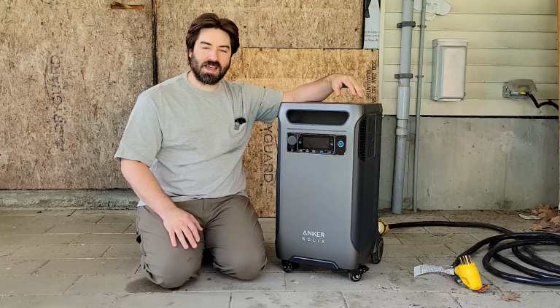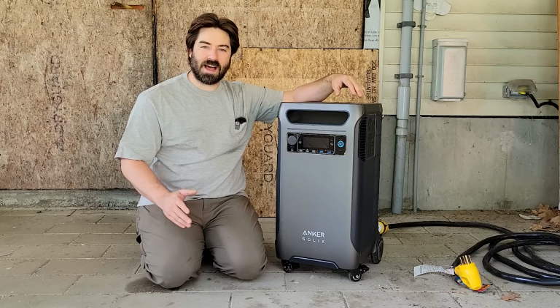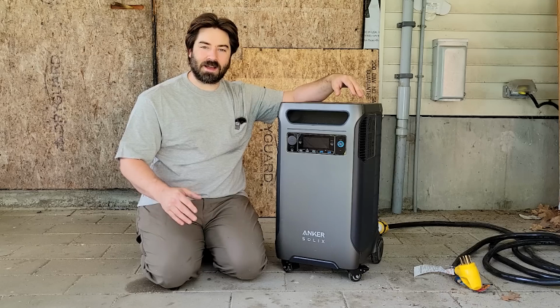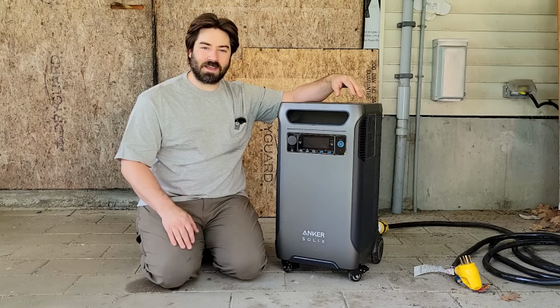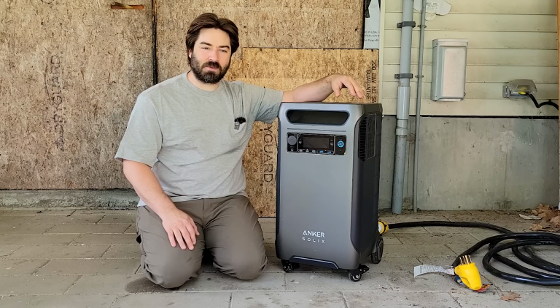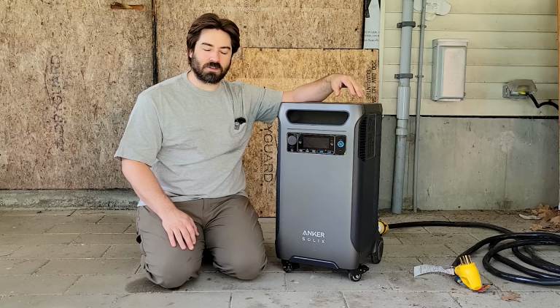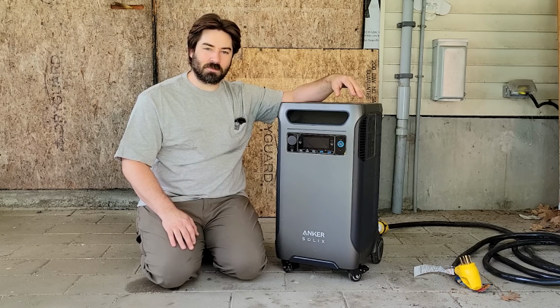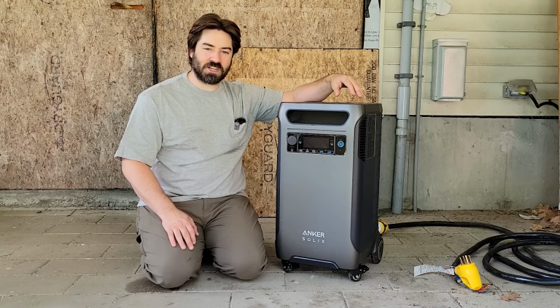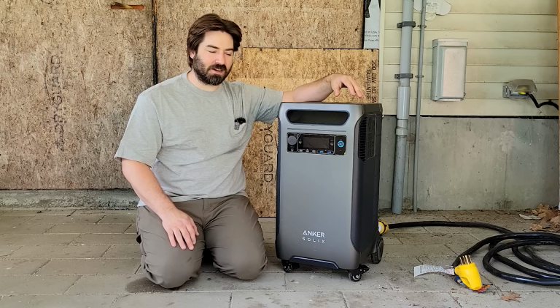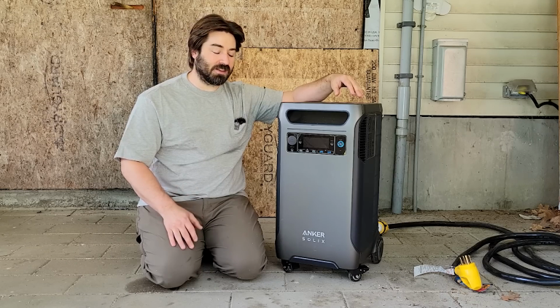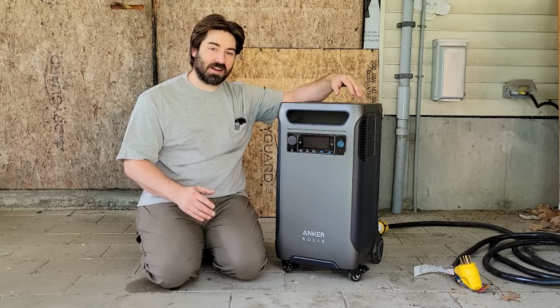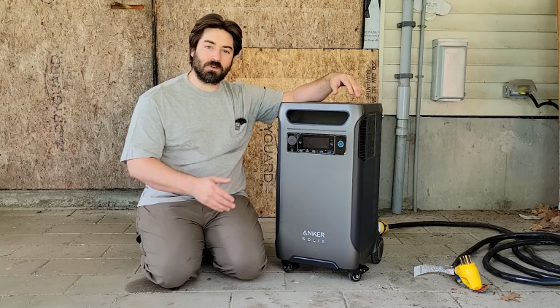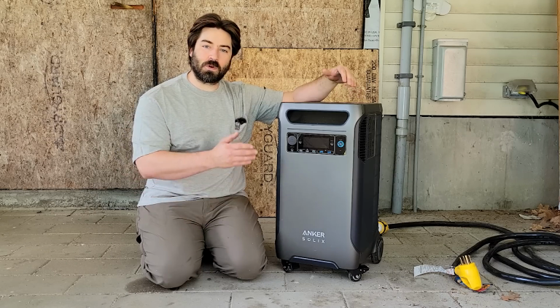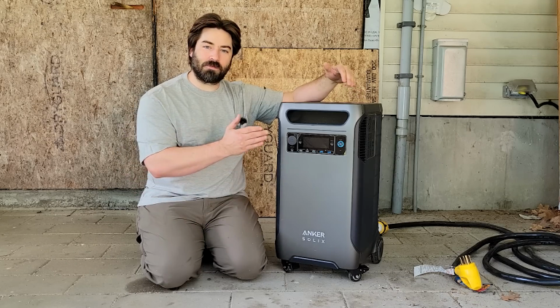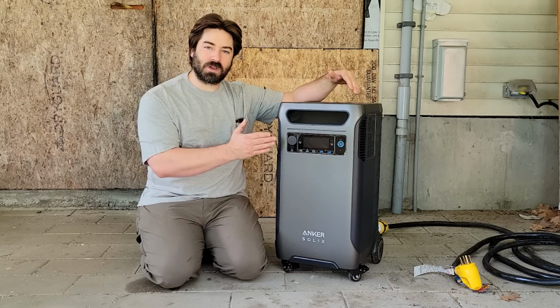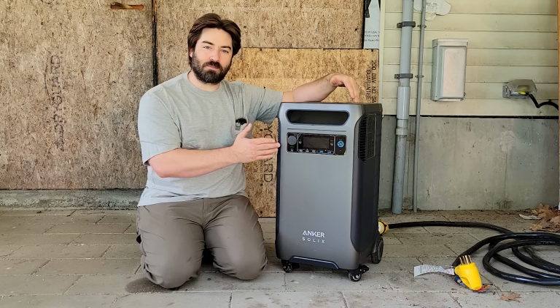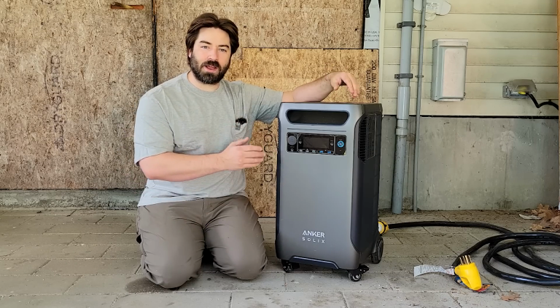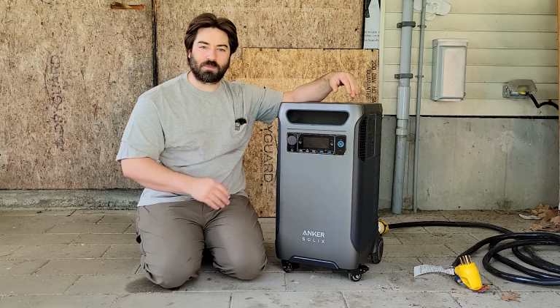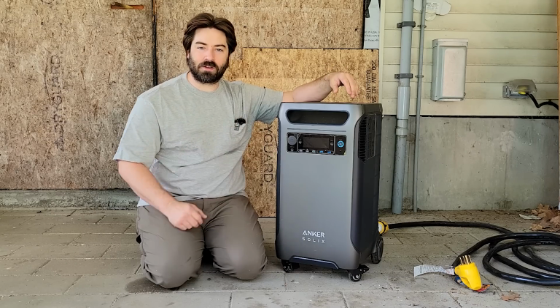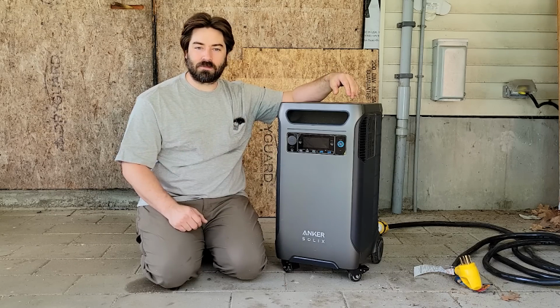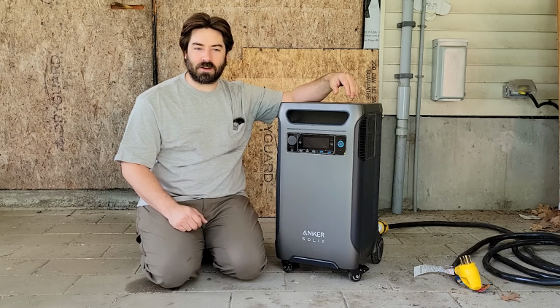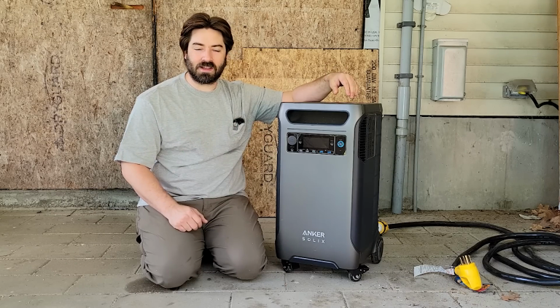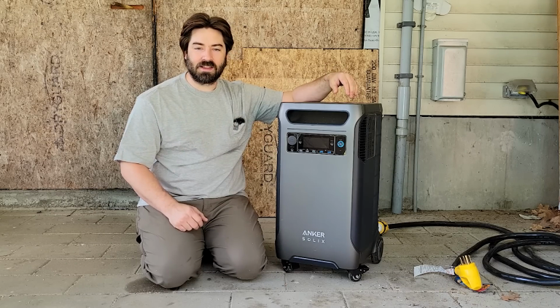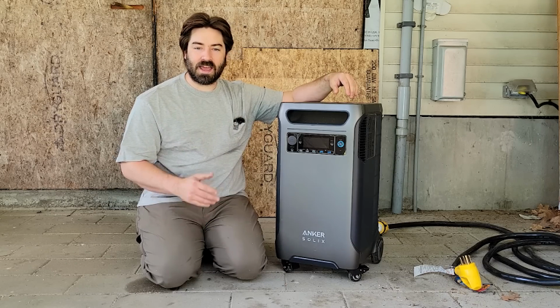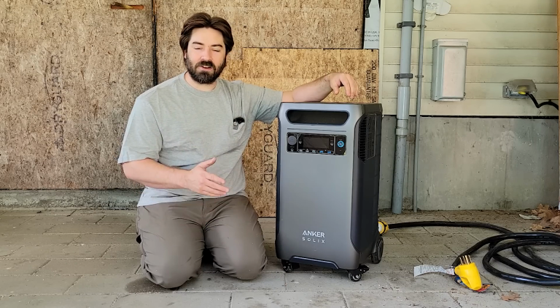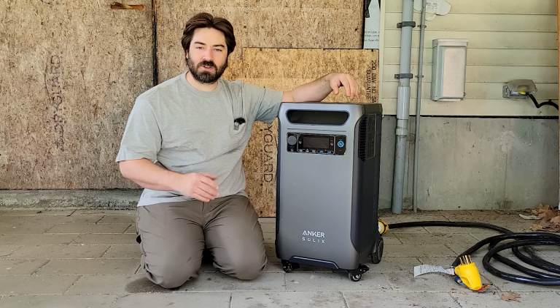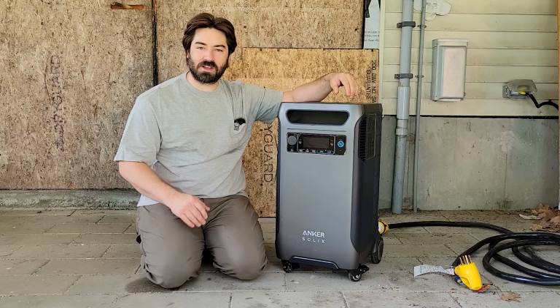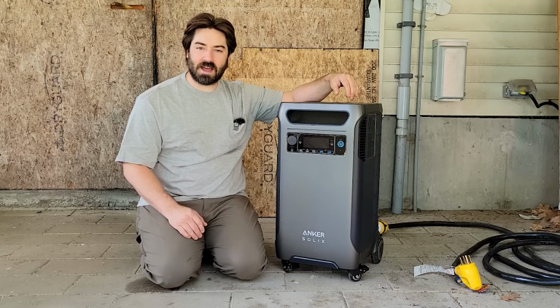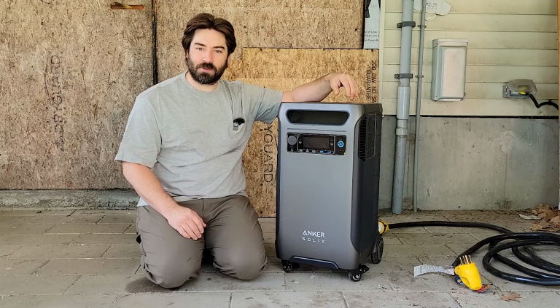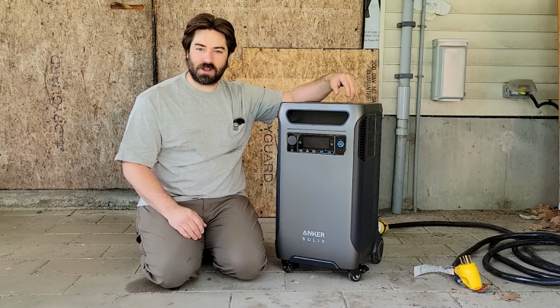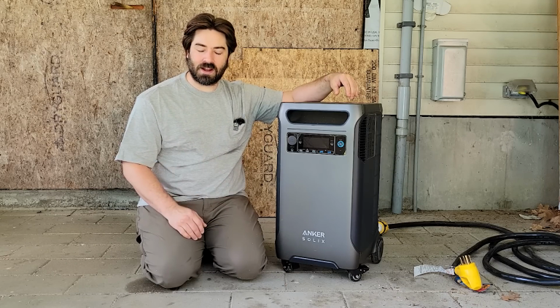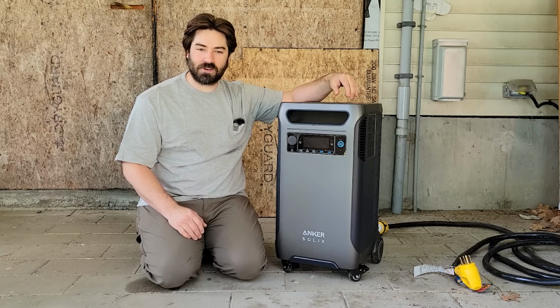Hi, I'm David and welcome to my channel. Today we're reviewing a brand new product to the market — the Anker Solix F3800.